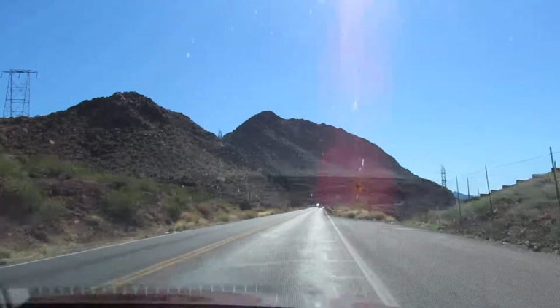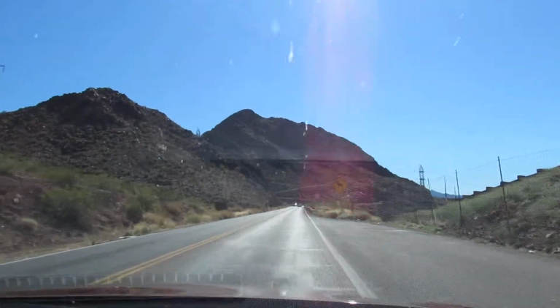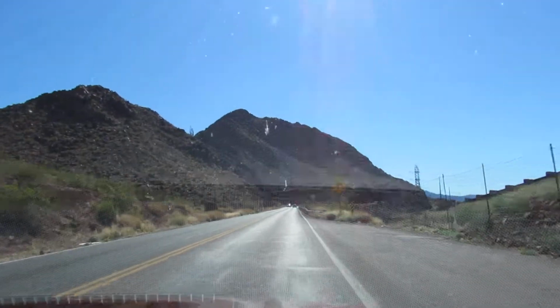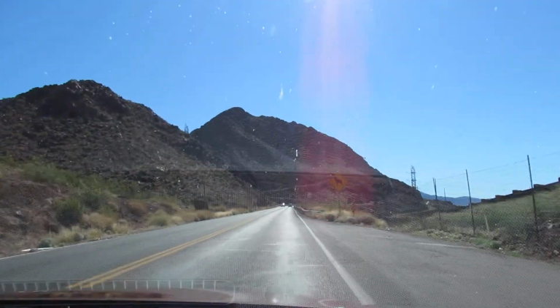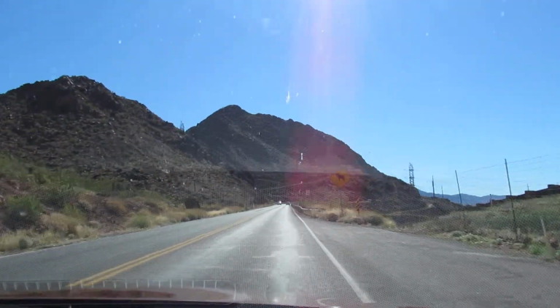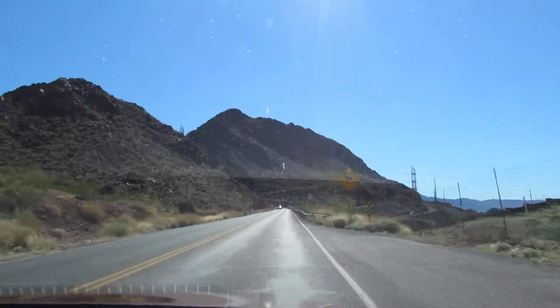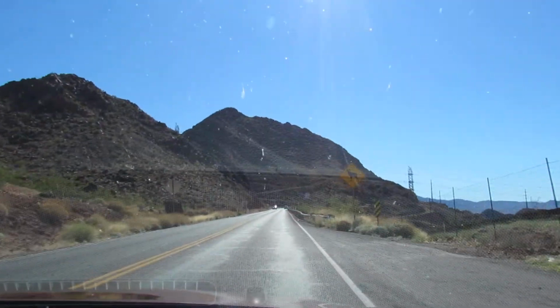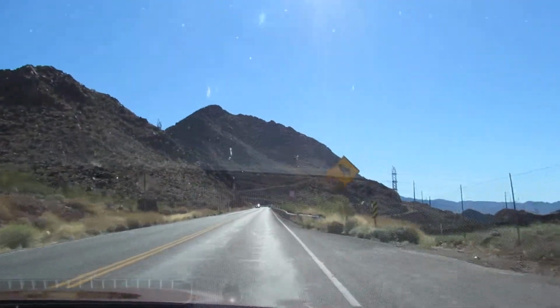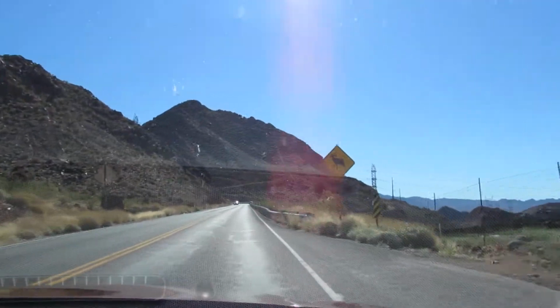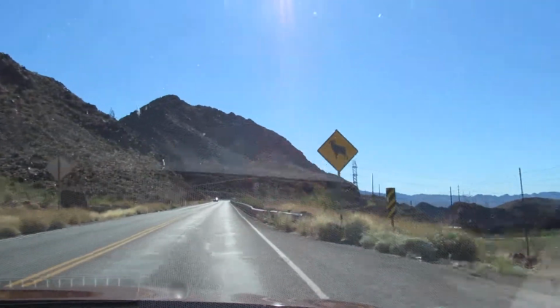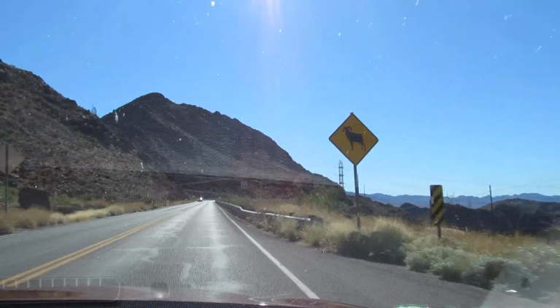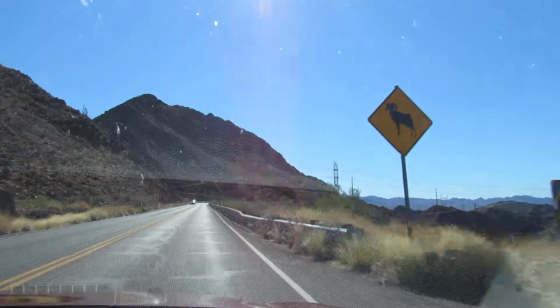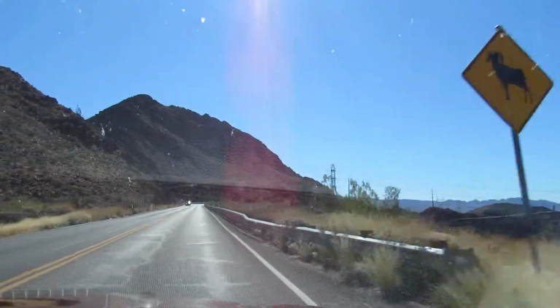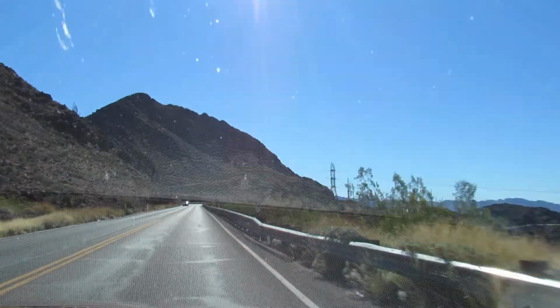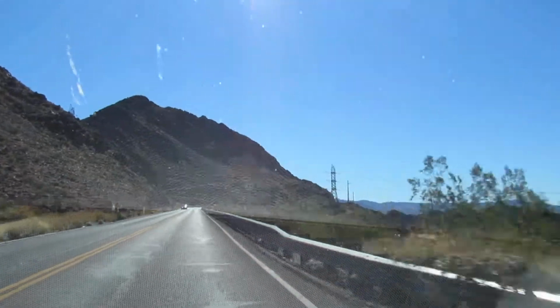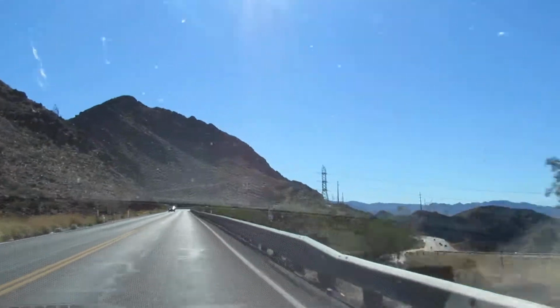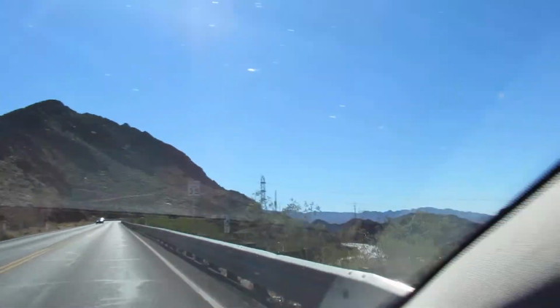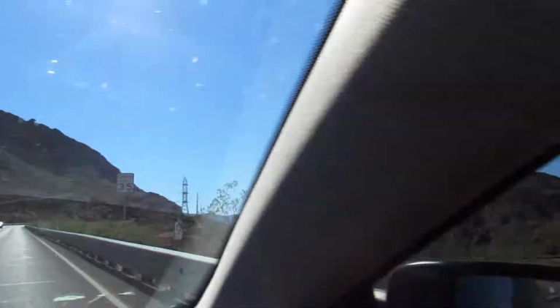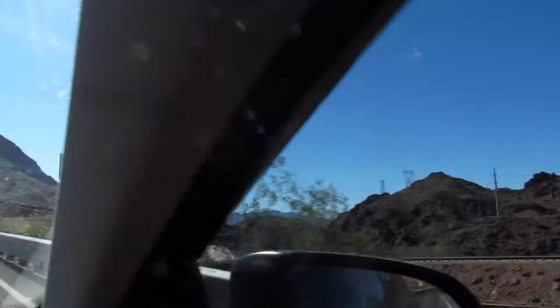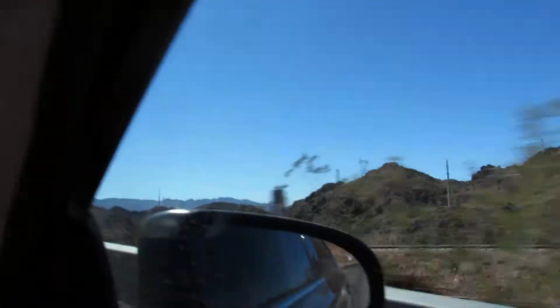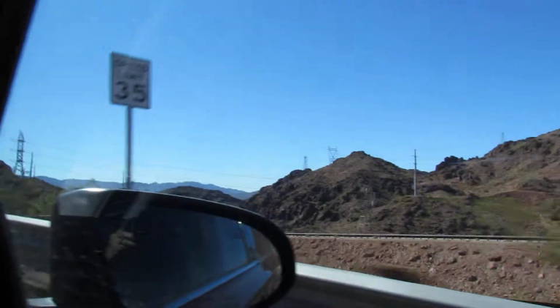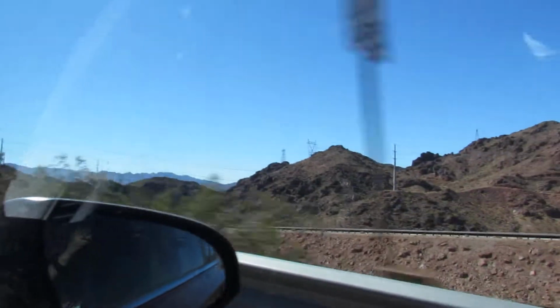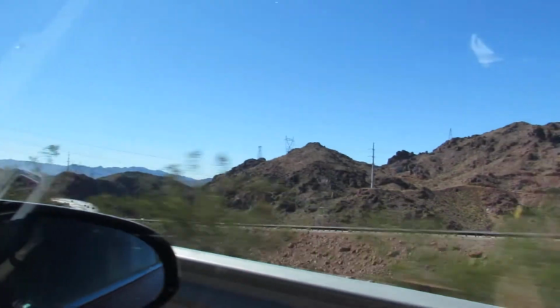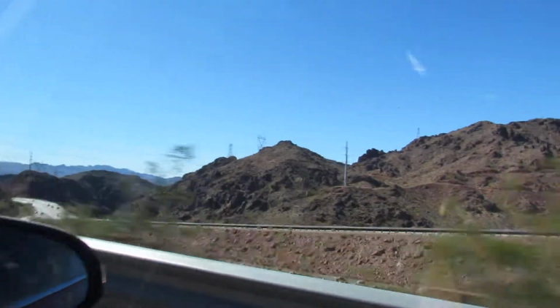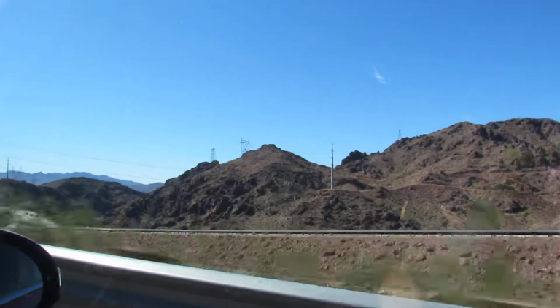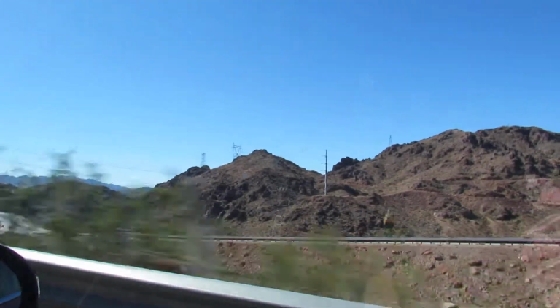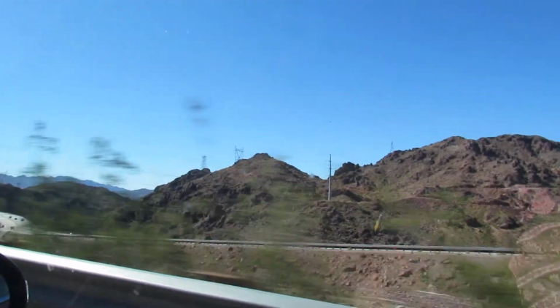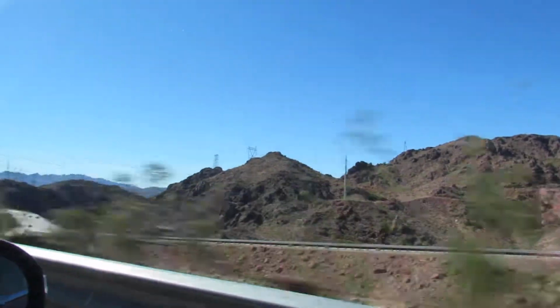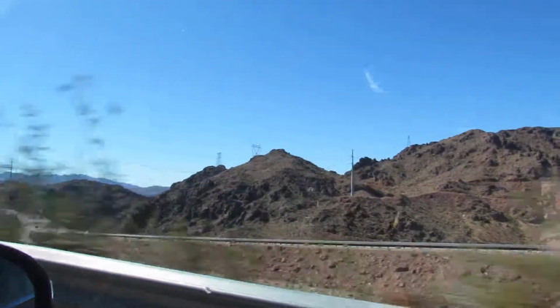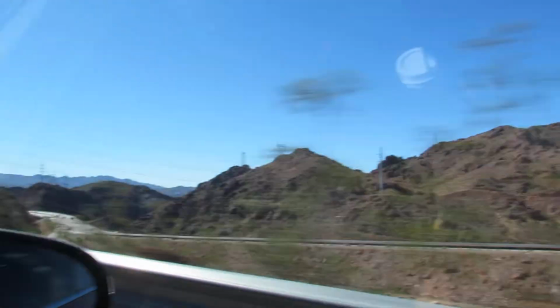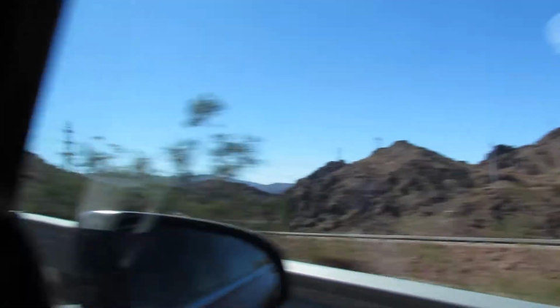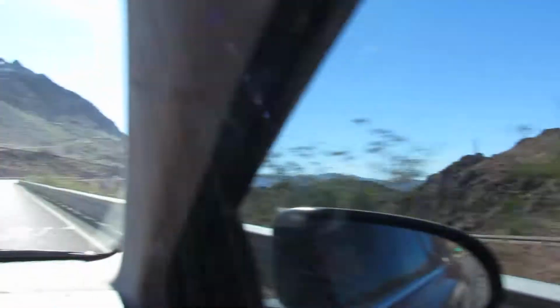We are headed towards Hoover Dam. Nothing but rocks out here. Now we know why it's called Boulder City — we're headed towards Boulder City.